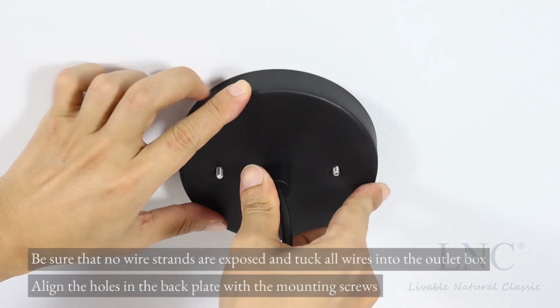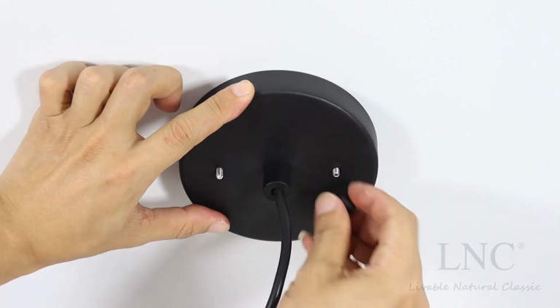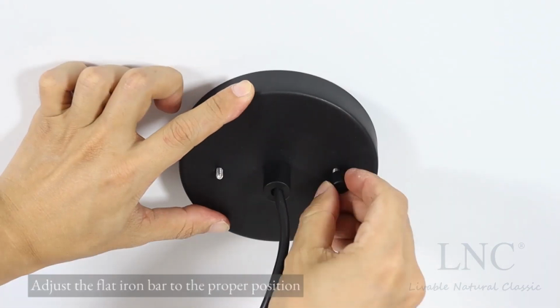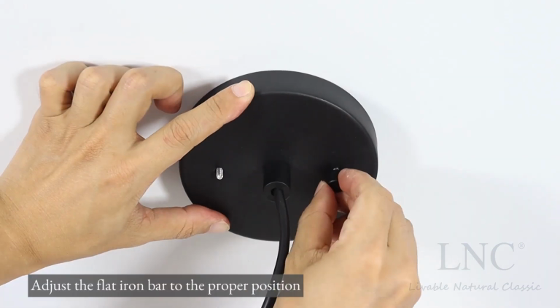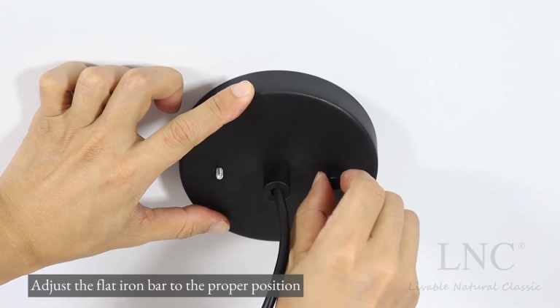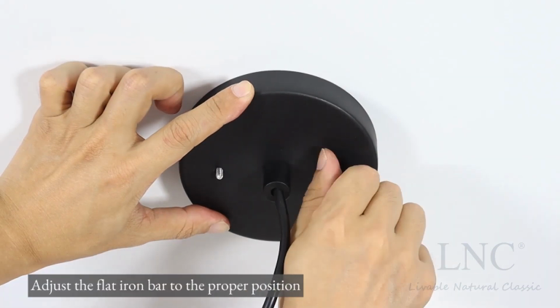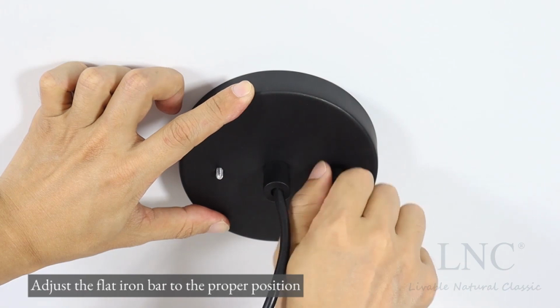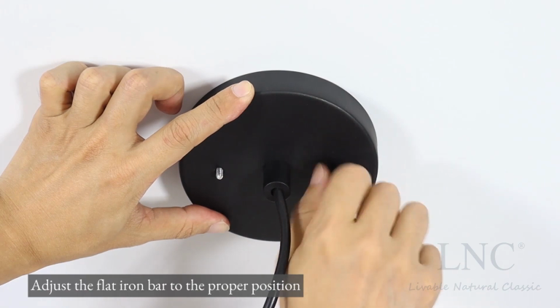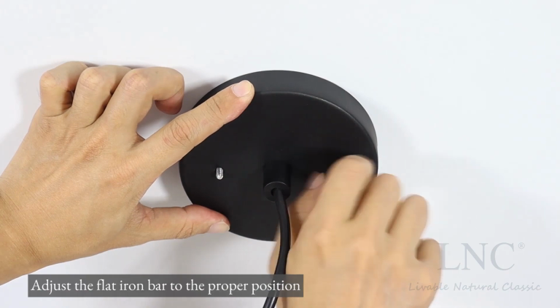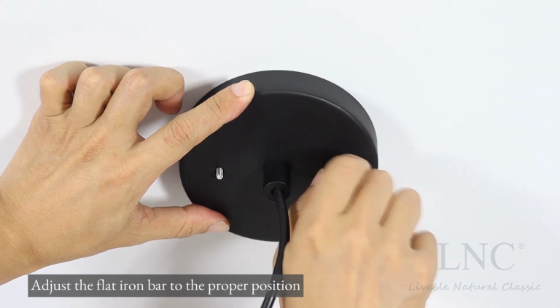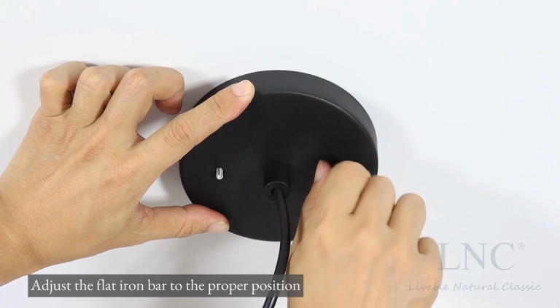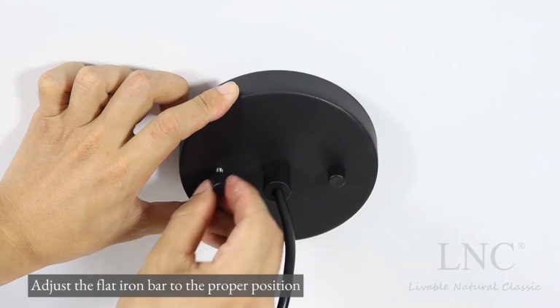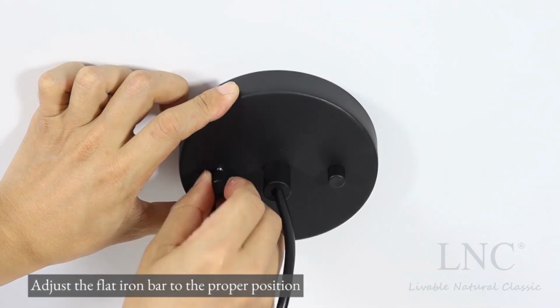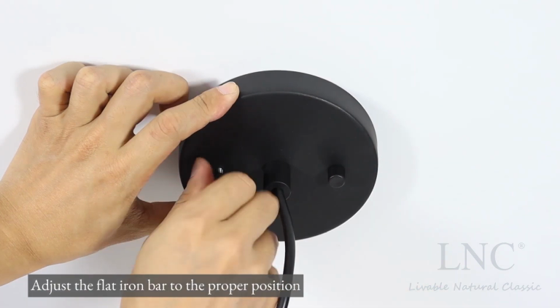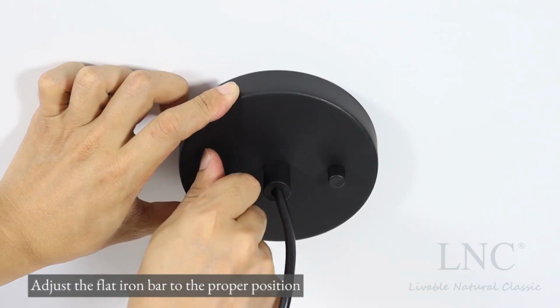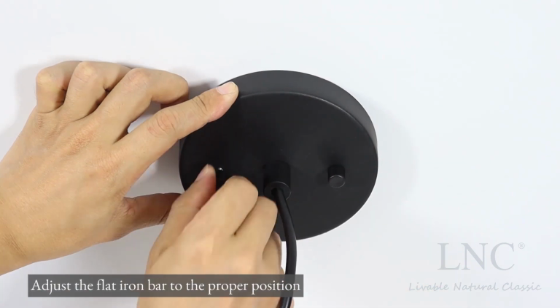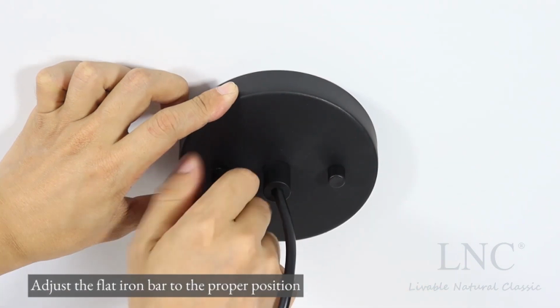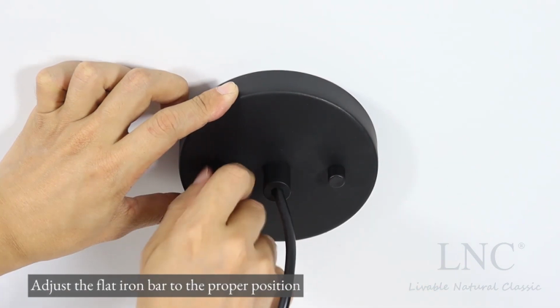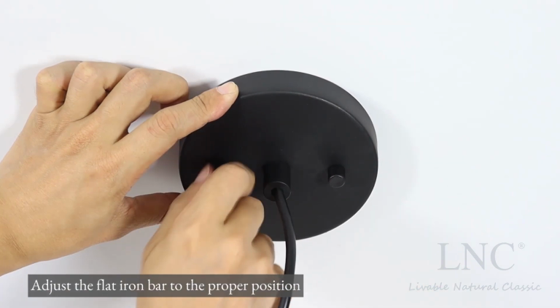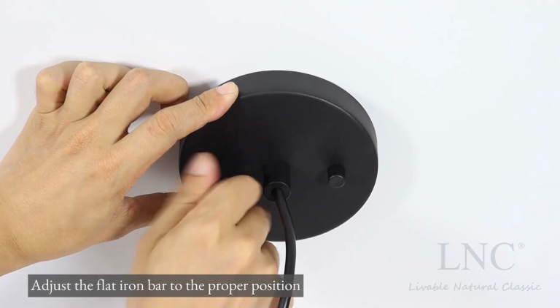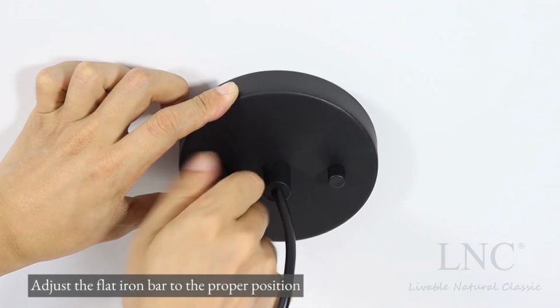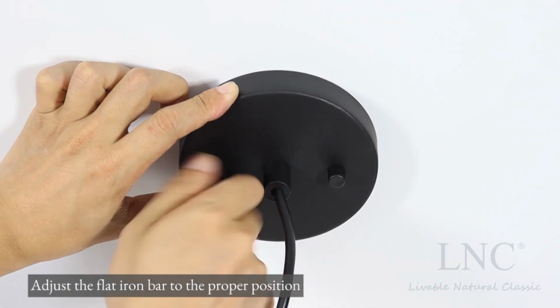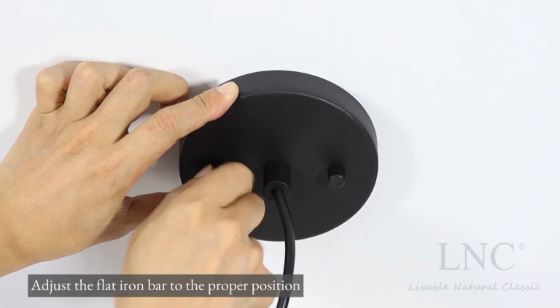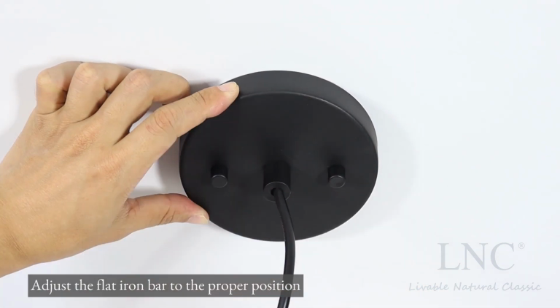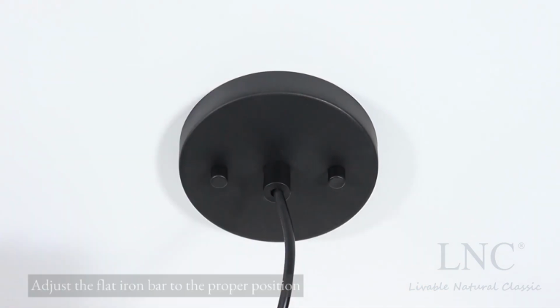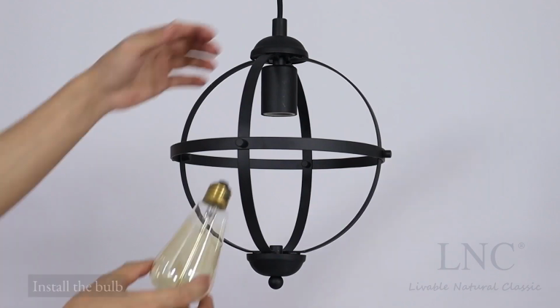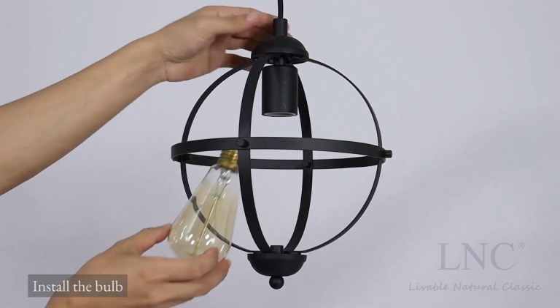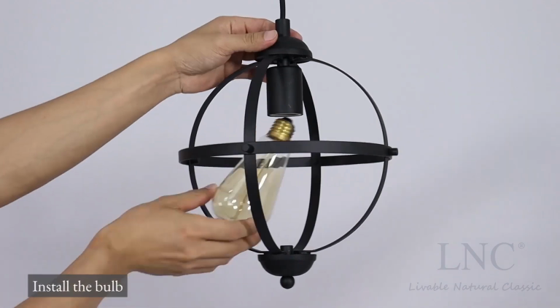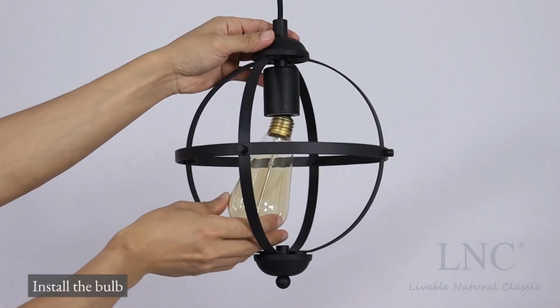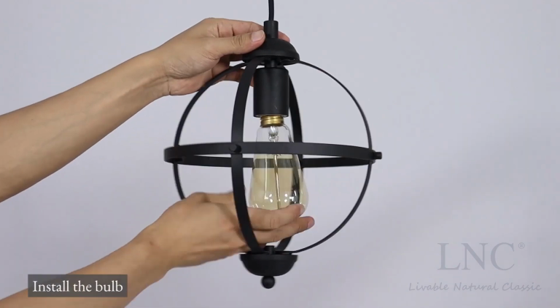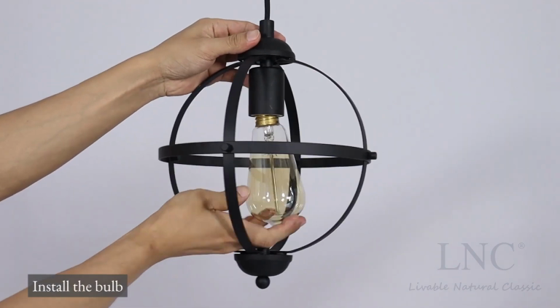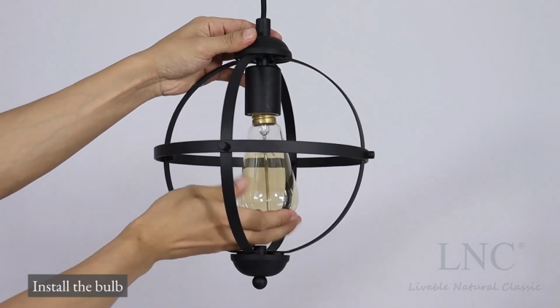Adjust the flat iron bar to the proper position. Install the bulb.